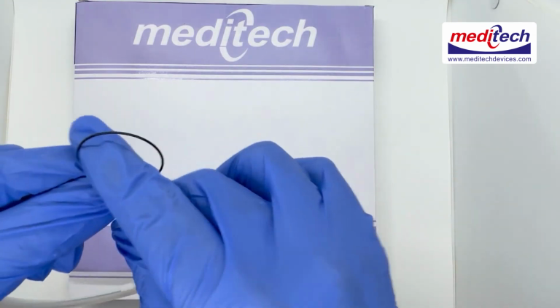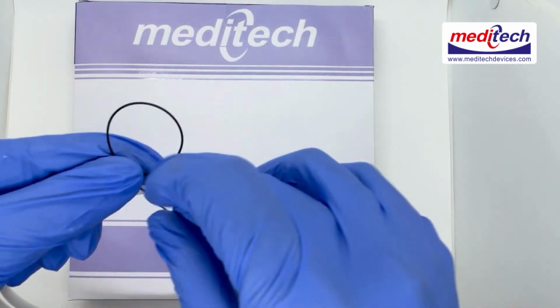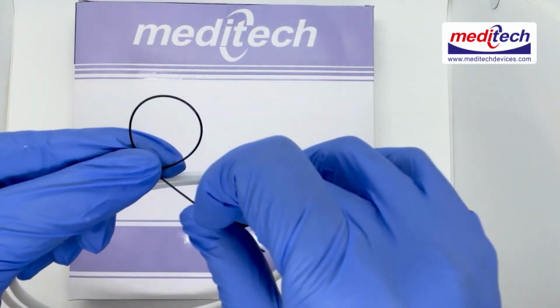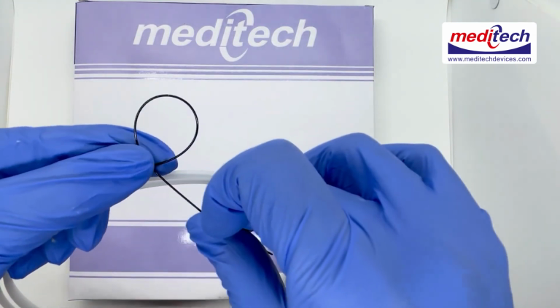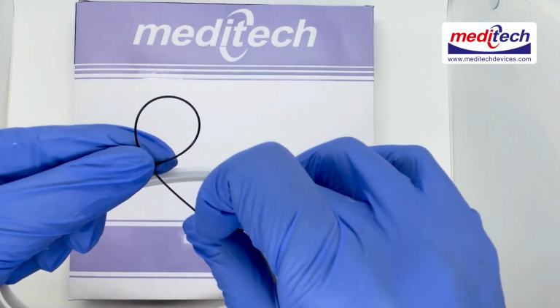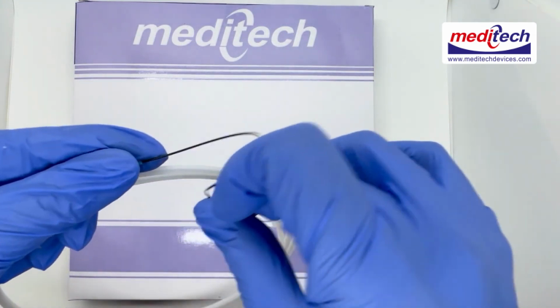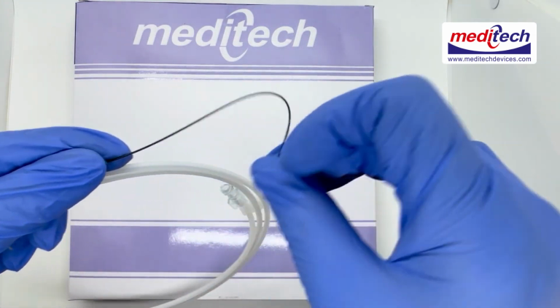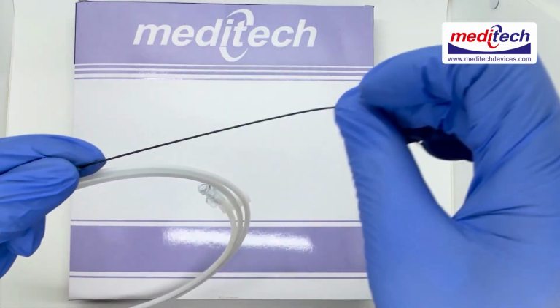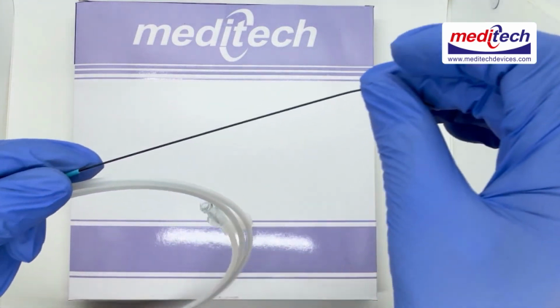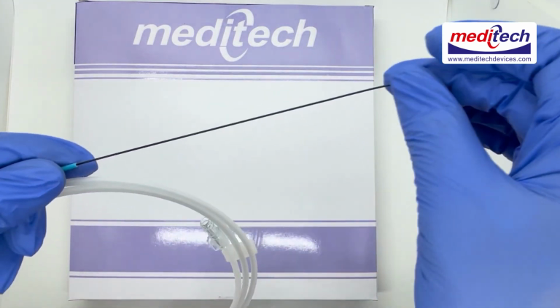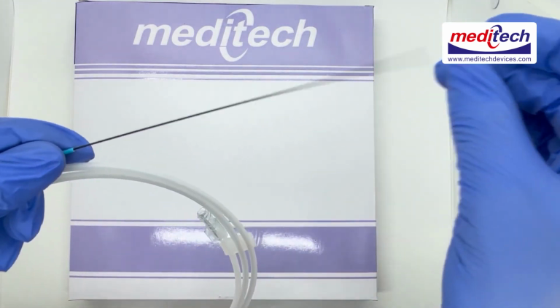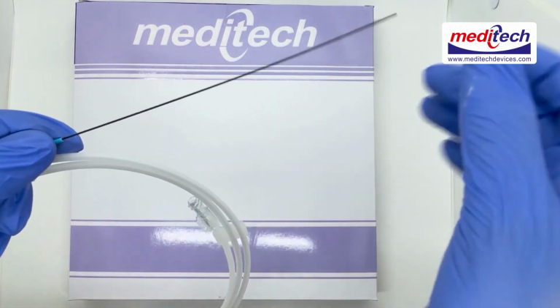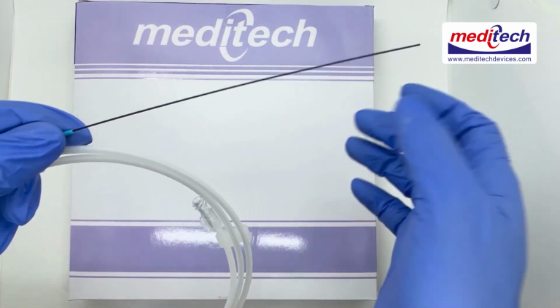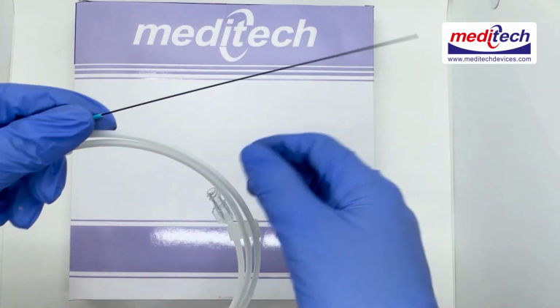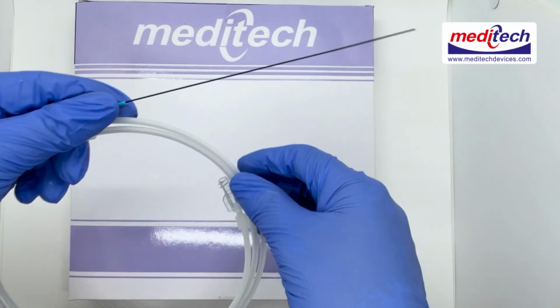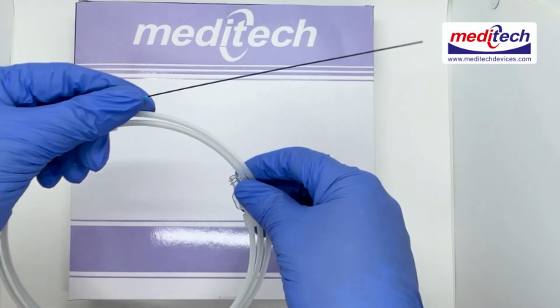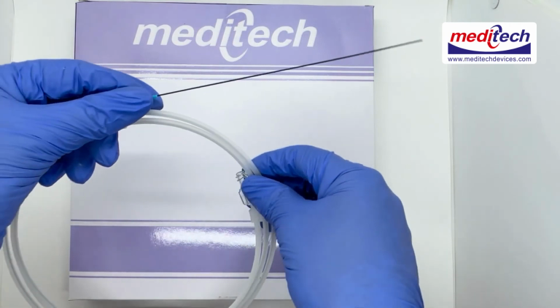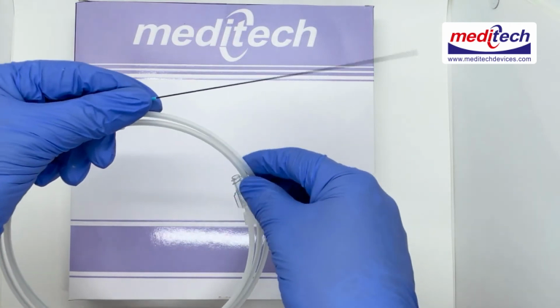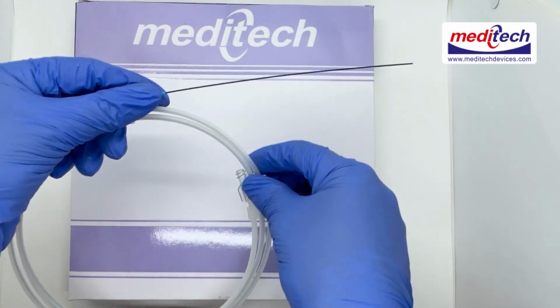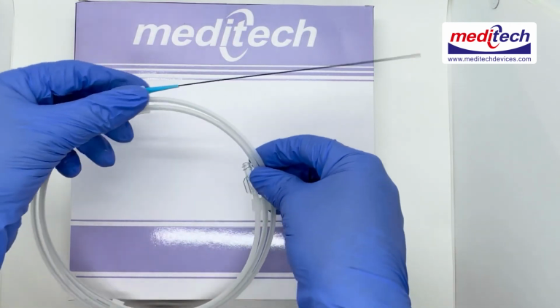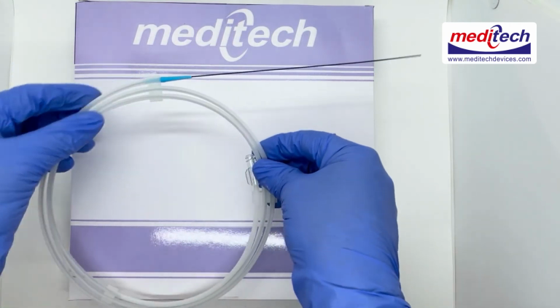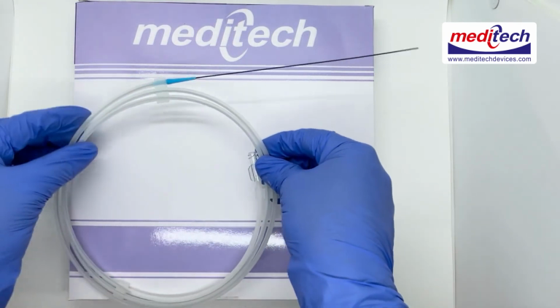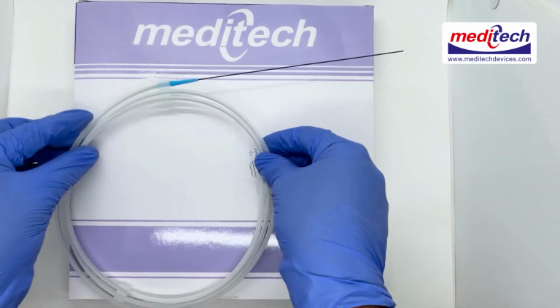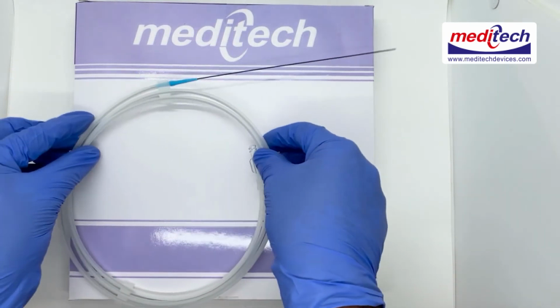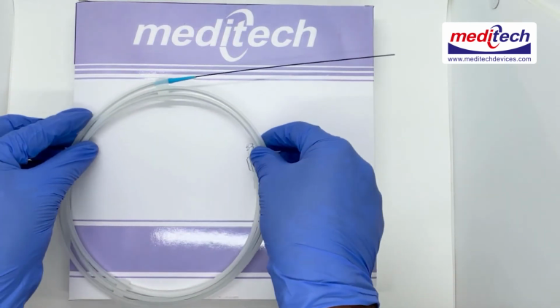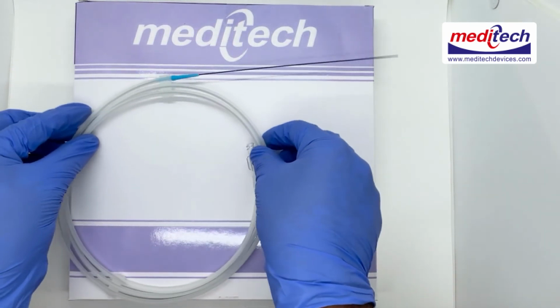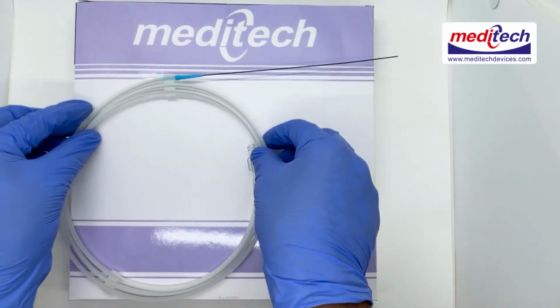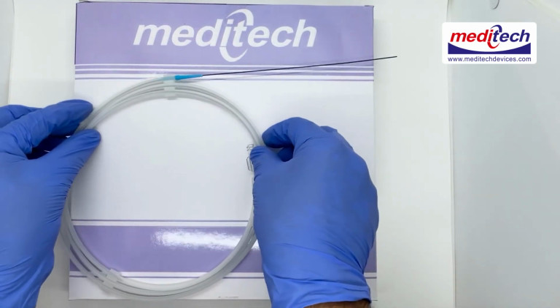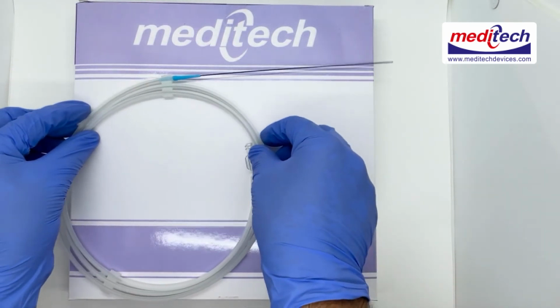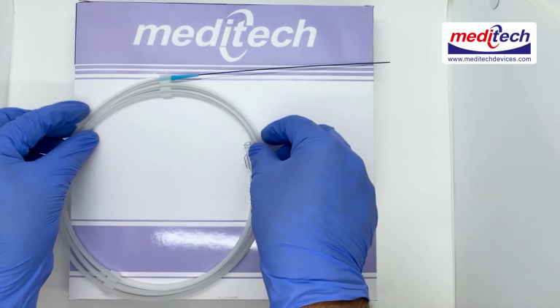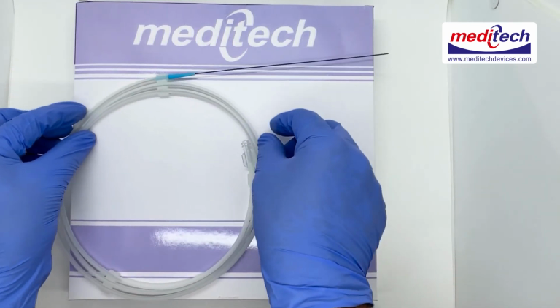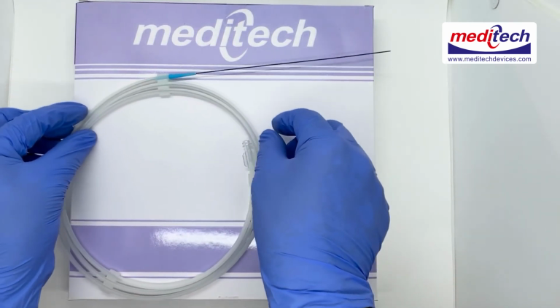It is available in 150 cm and 260 cm lengths, in both straight and angled tip configurations.